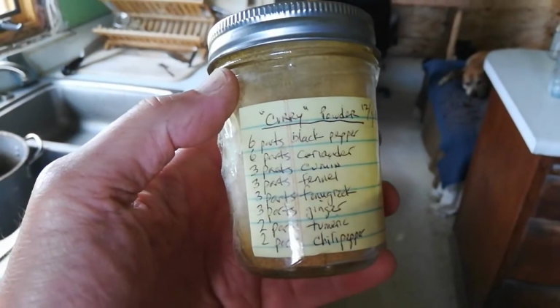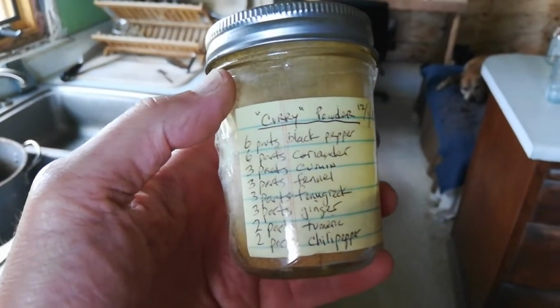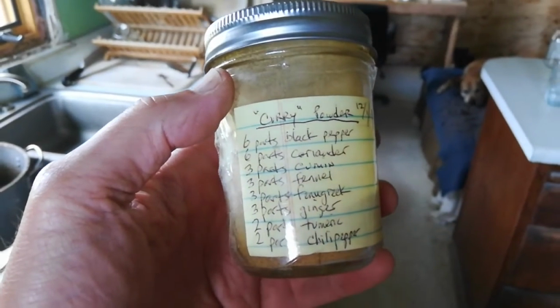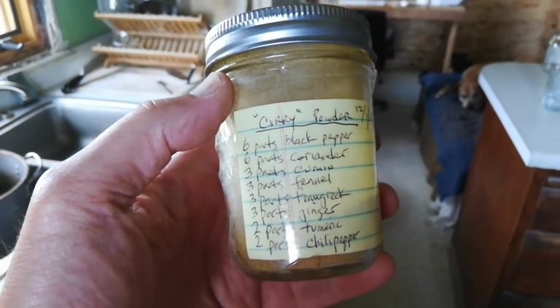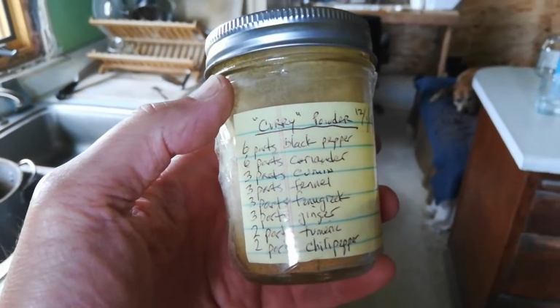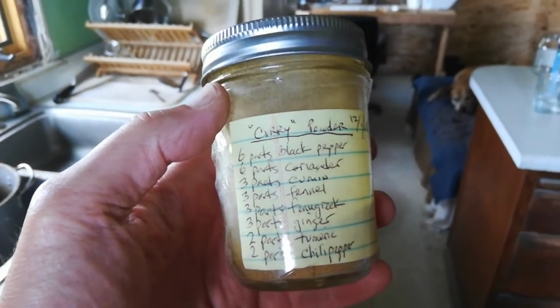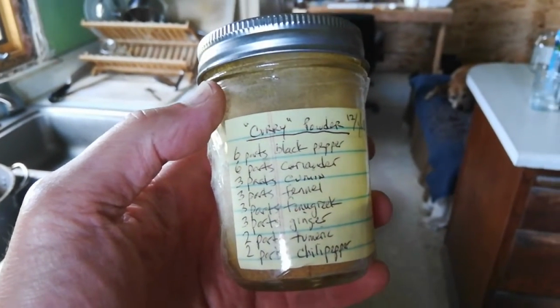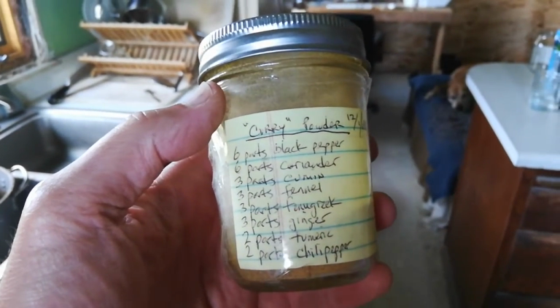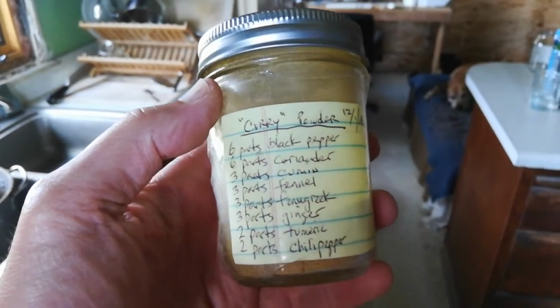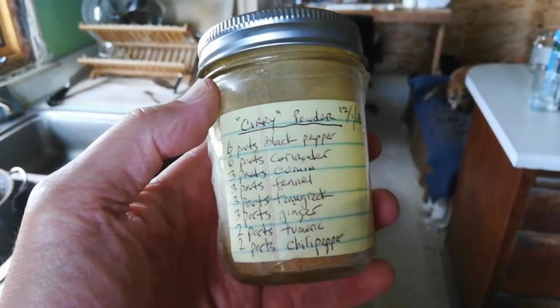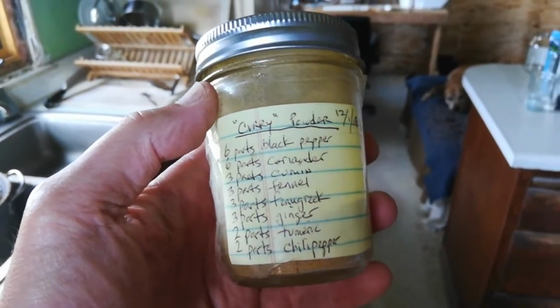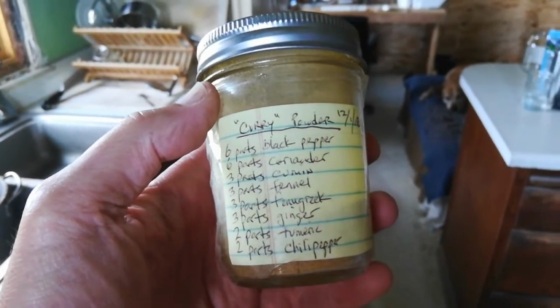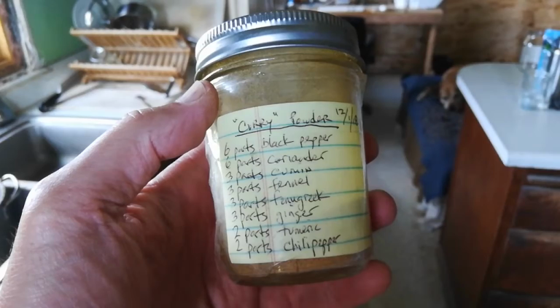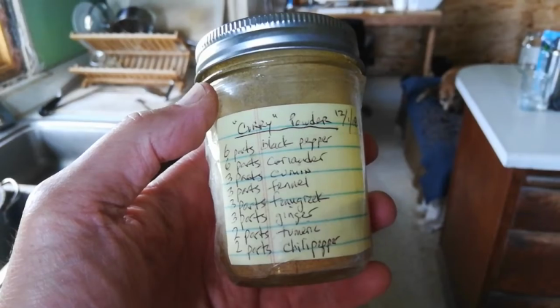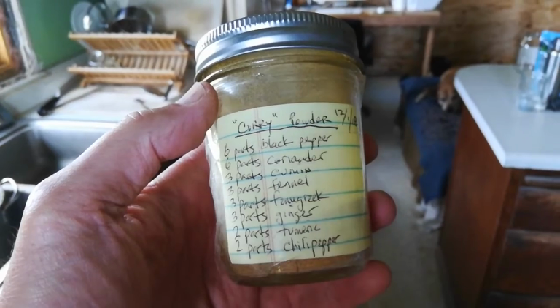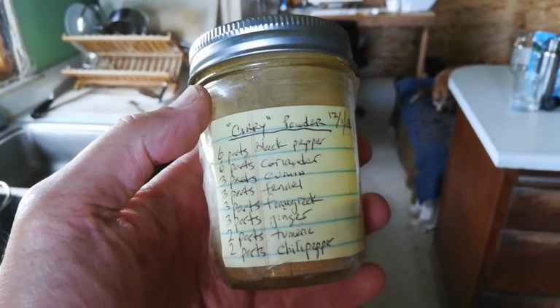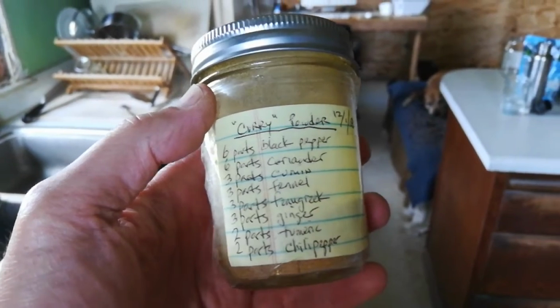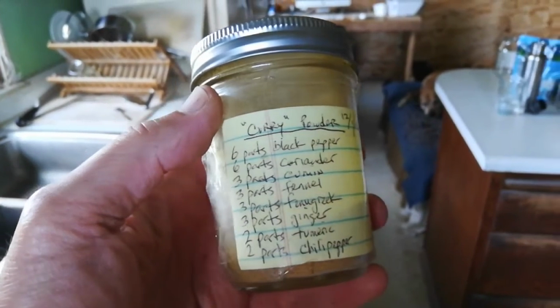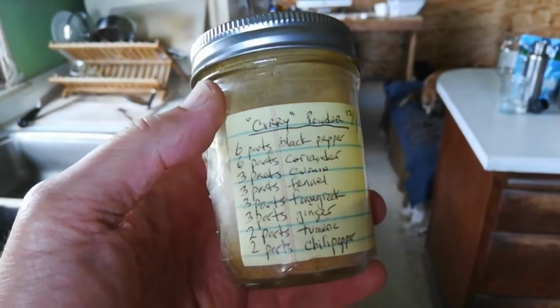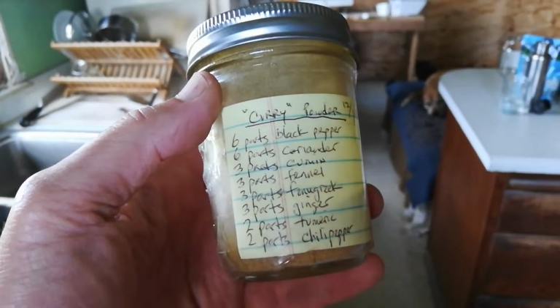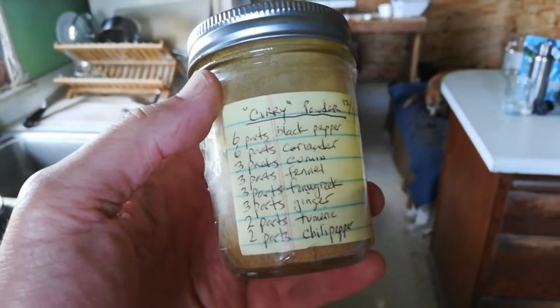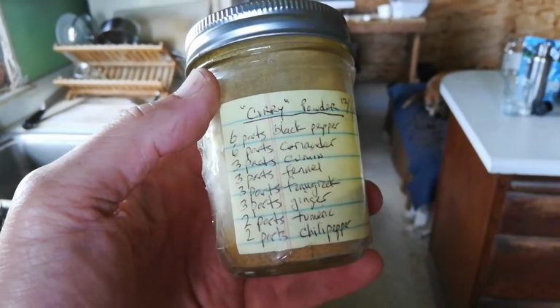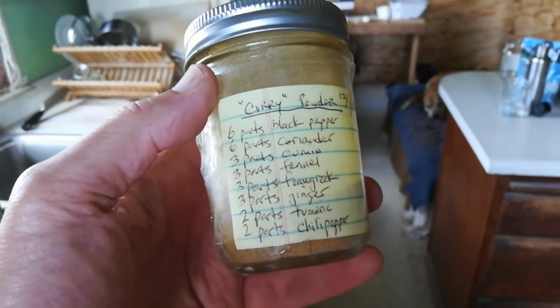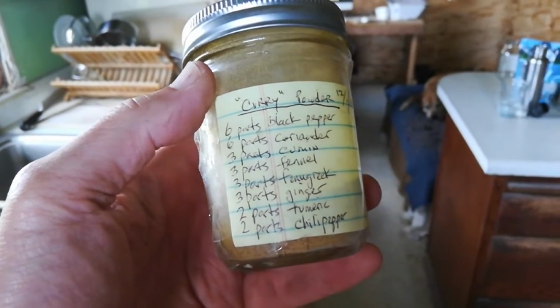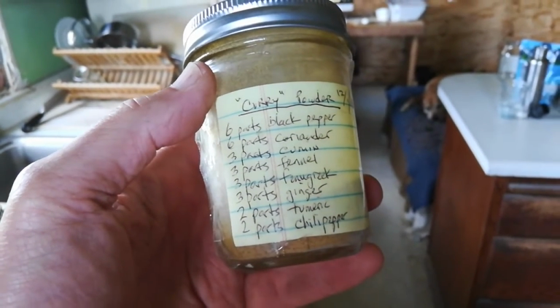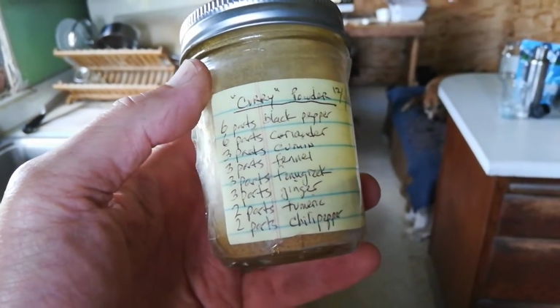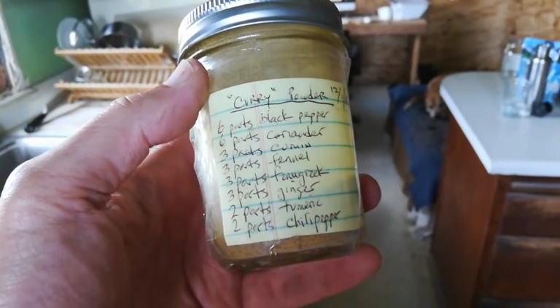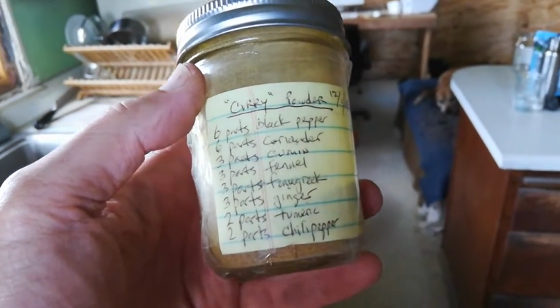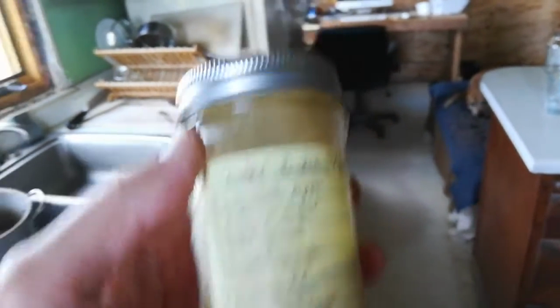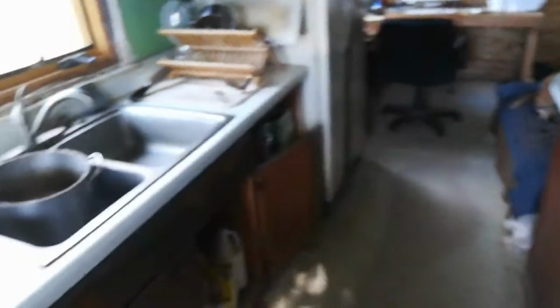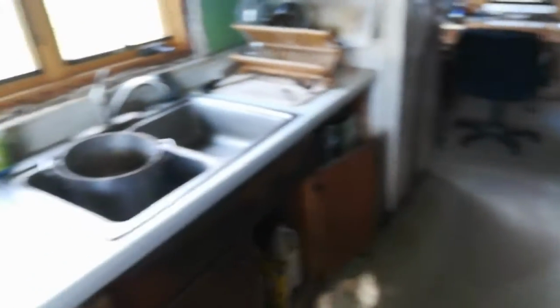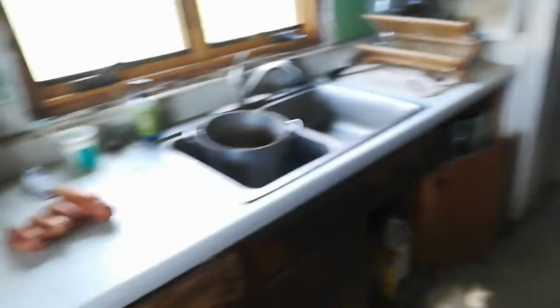Six parts pepper — black pepper, coriander, cumin, fennel, fenugreek, ginger, turmeric, chili pepper.